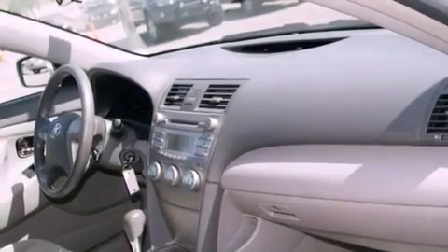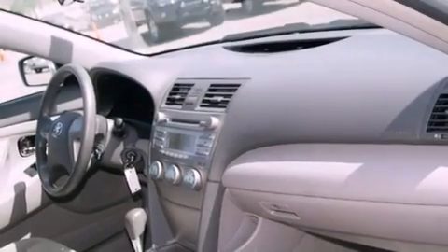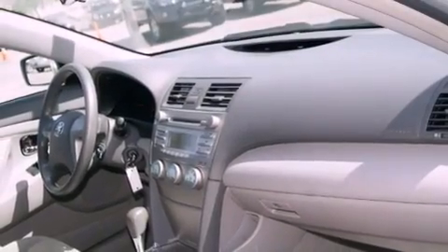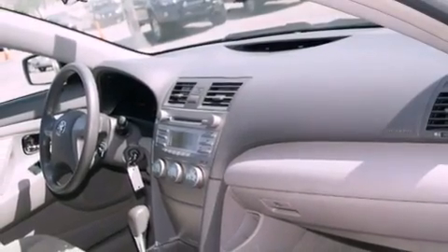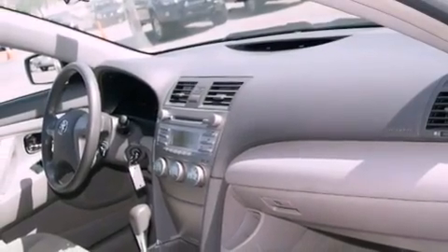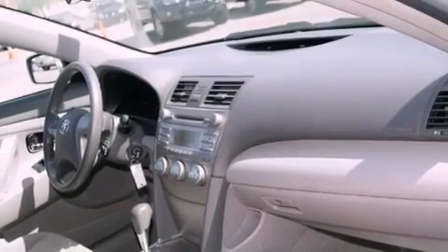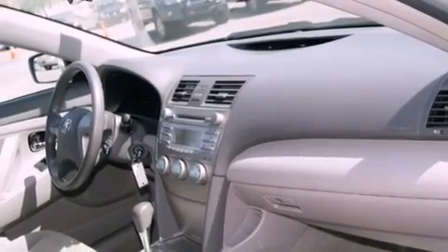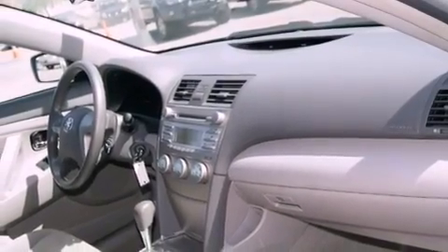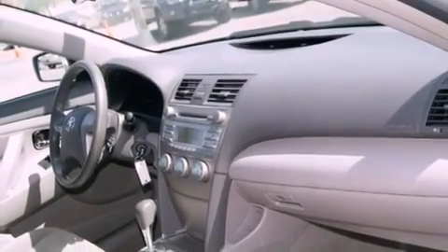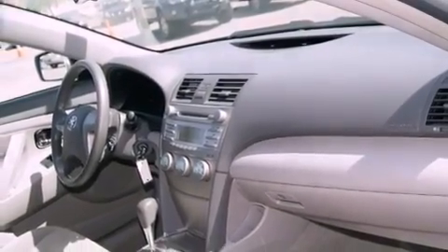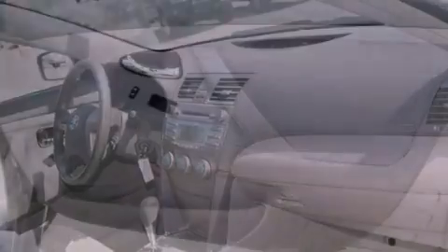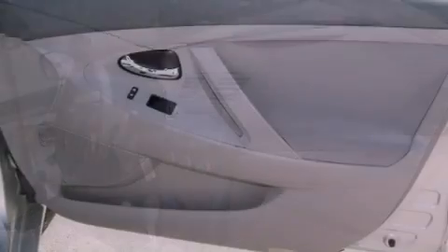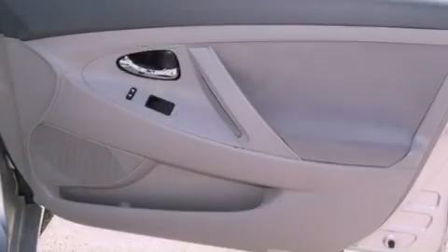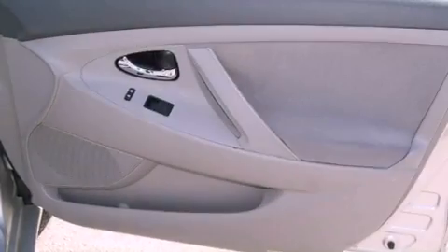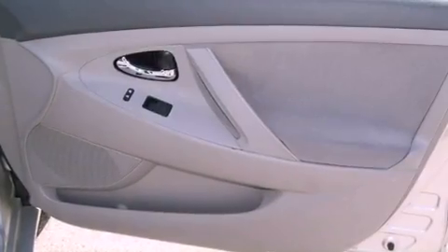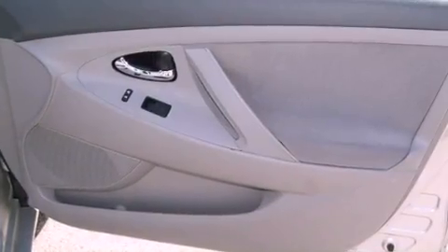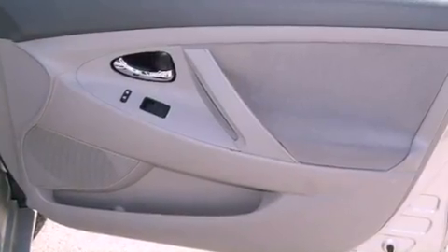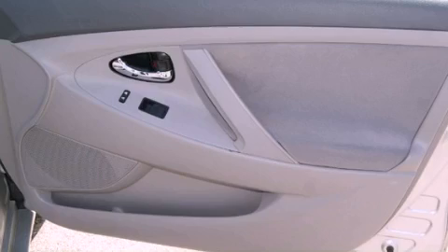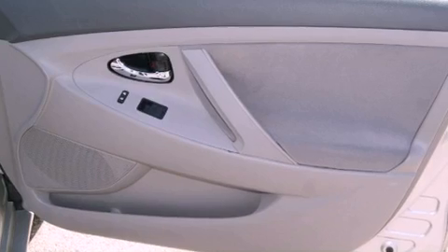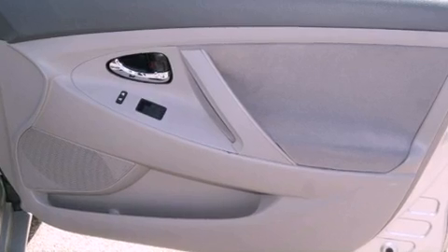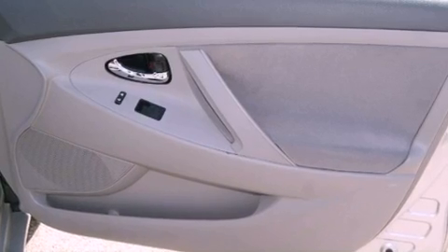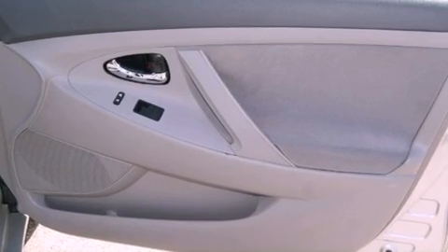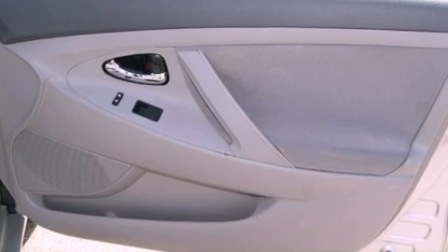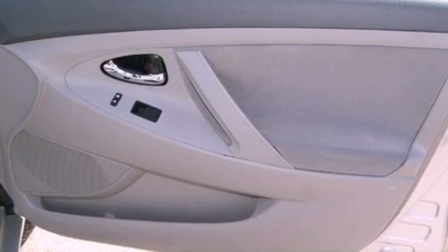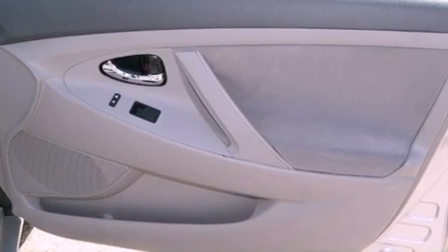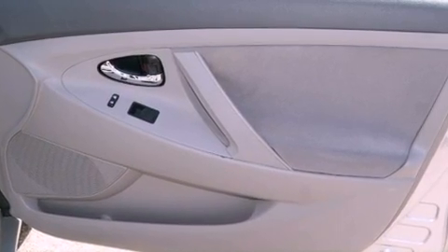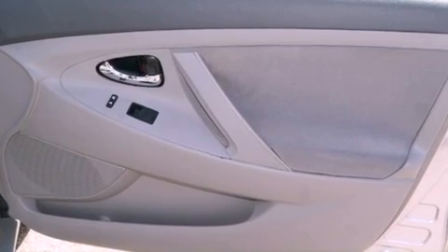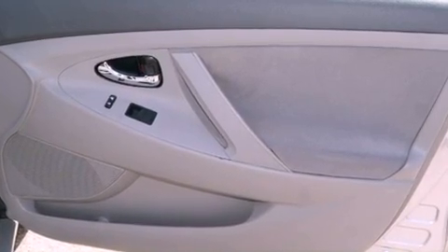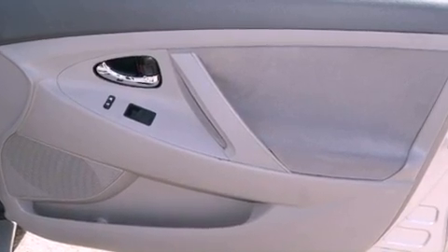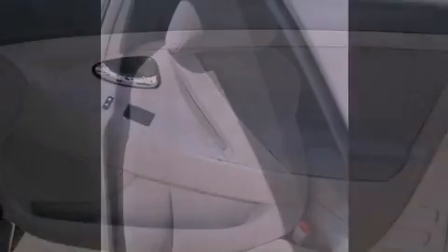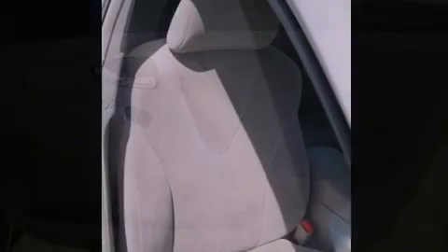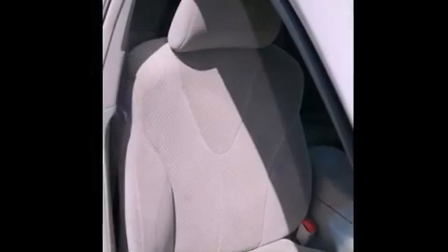Also included are latch-ready child seat anchors, a split-folding rear seat, steering wheel-mounted stereo controls, and a power driver's seat.